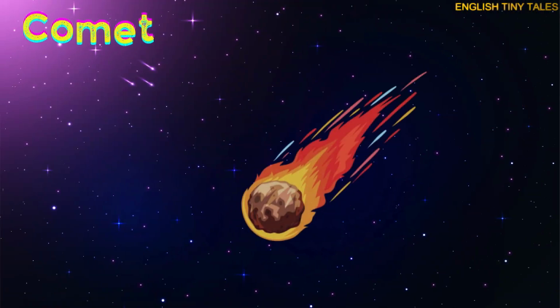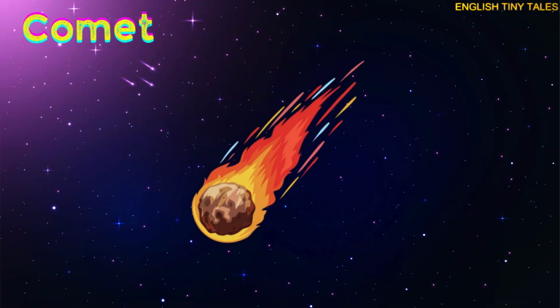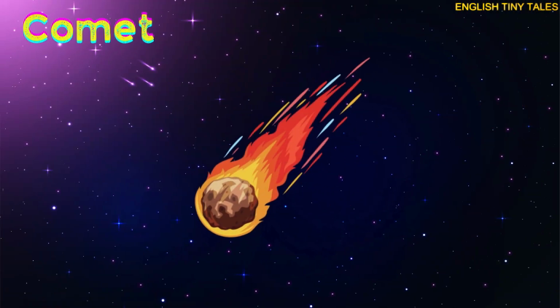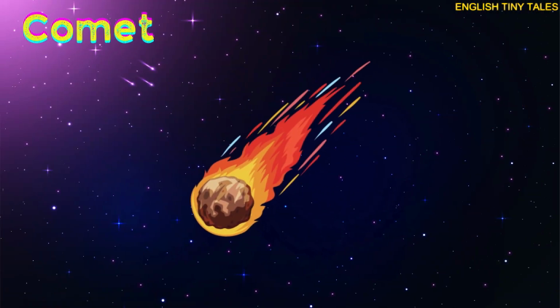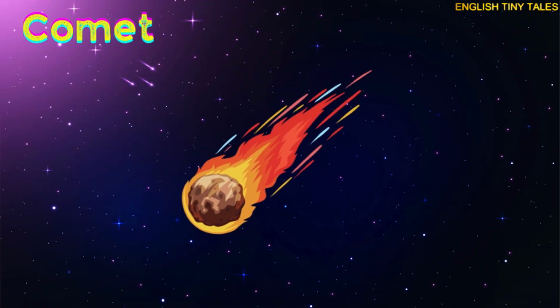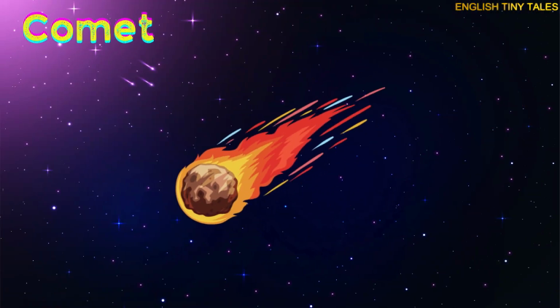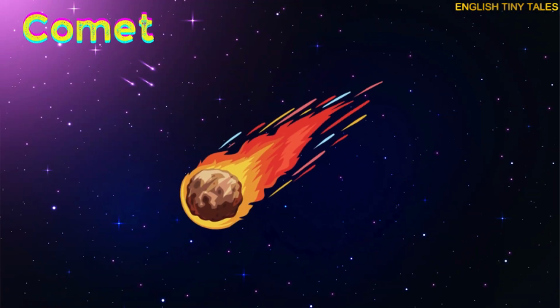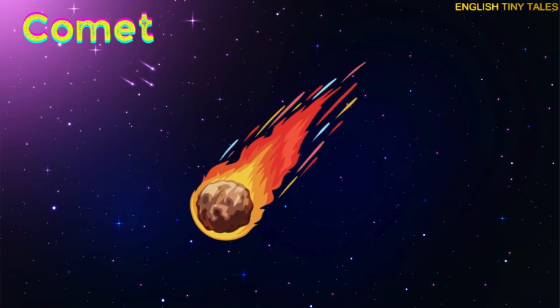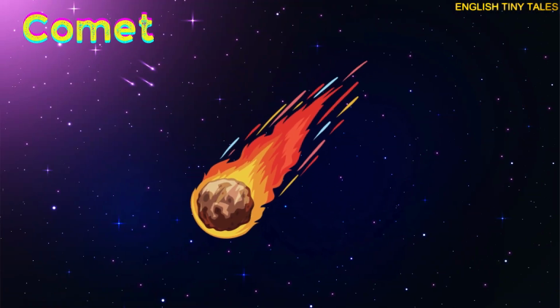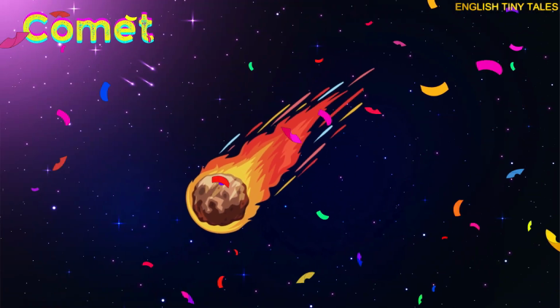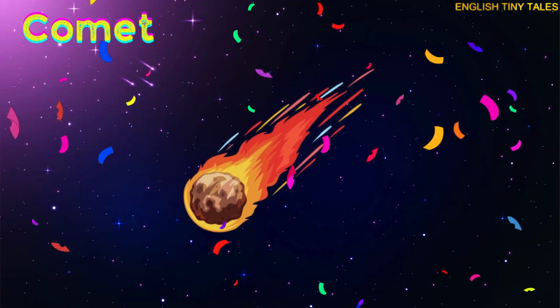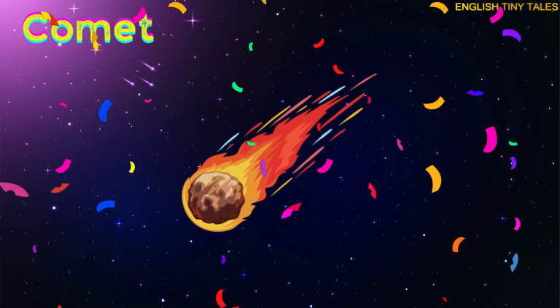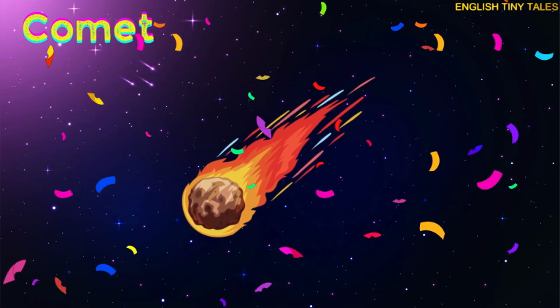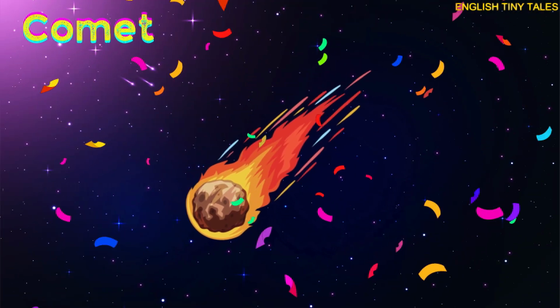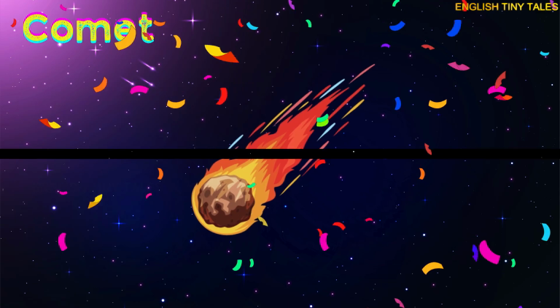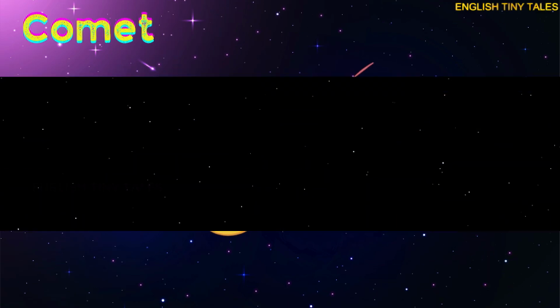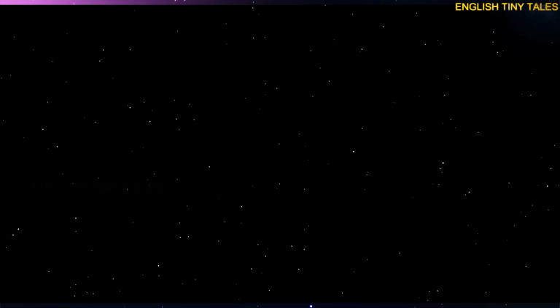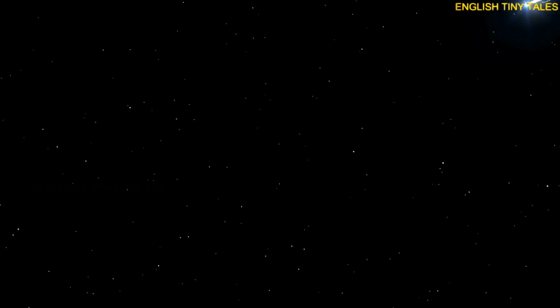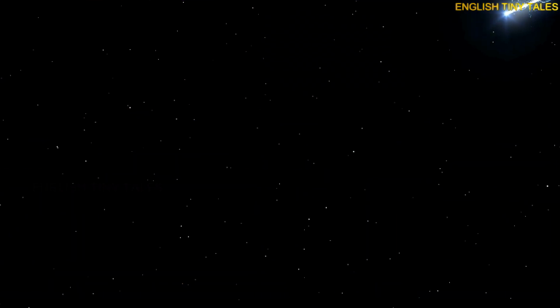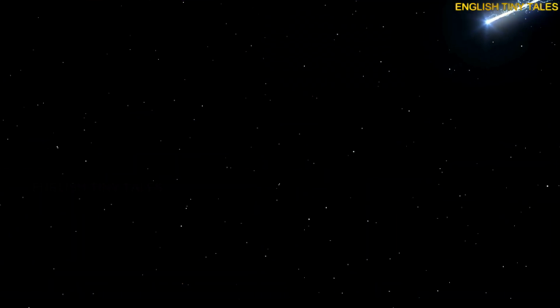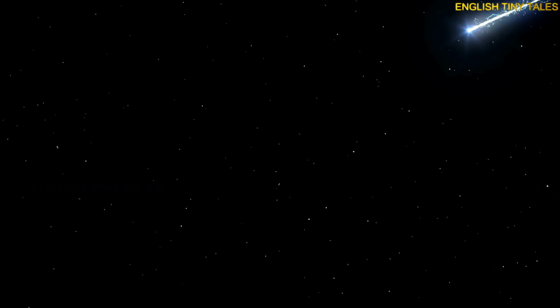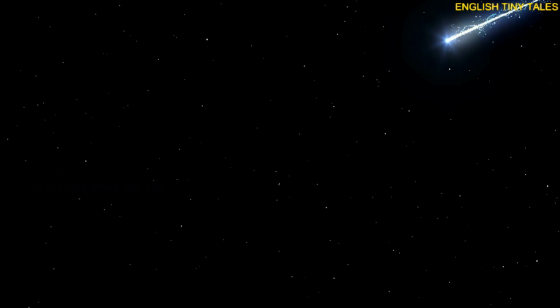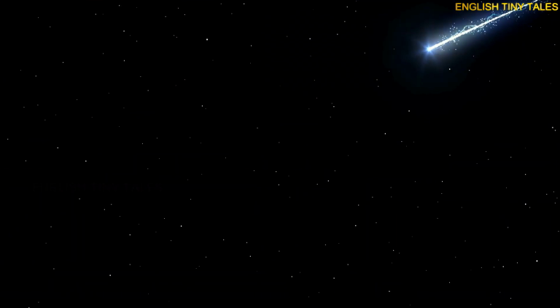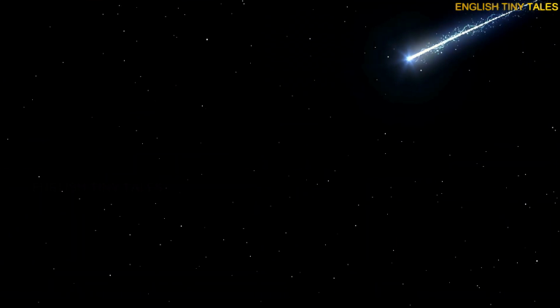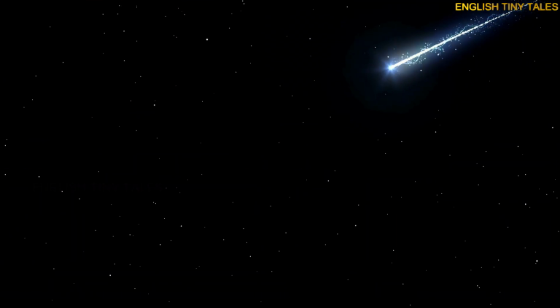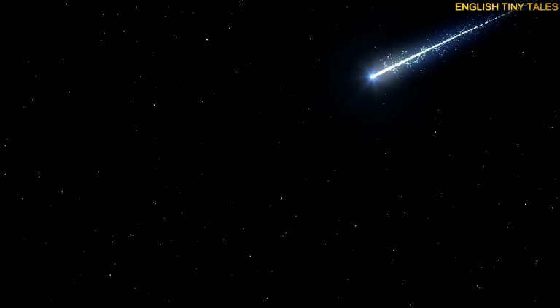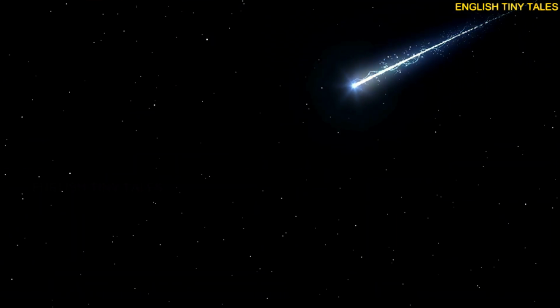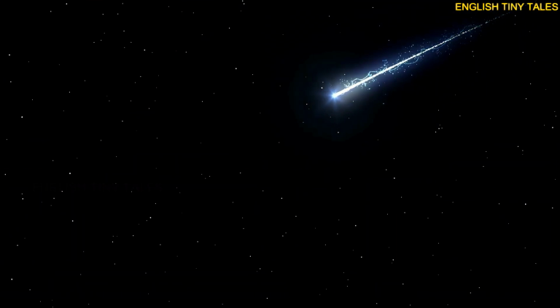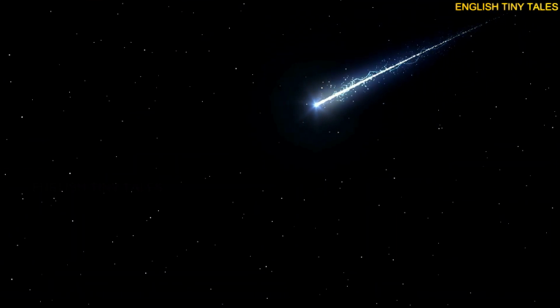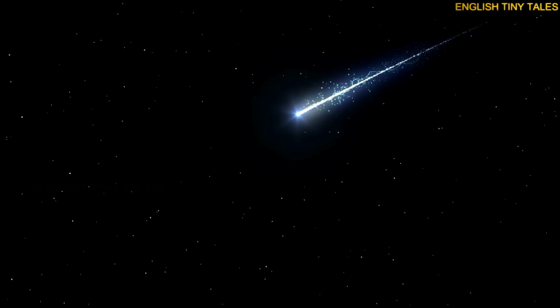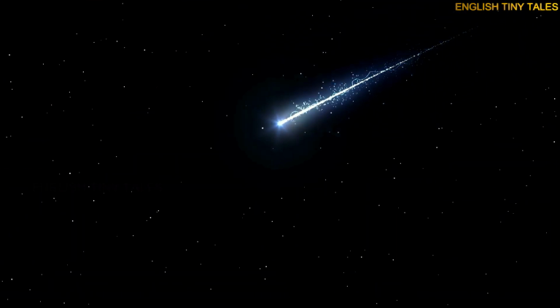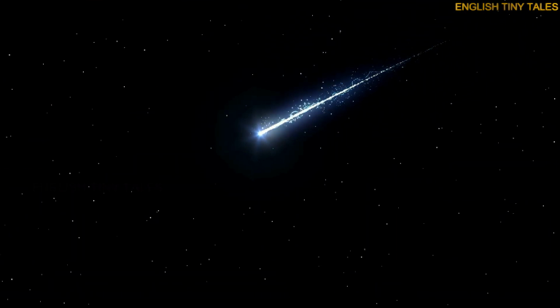This is a comet. Yay! A comet is a space rock with a bright, glowing tail.